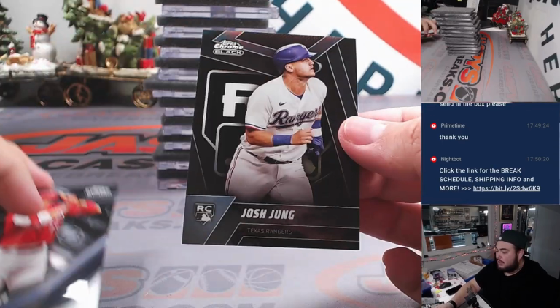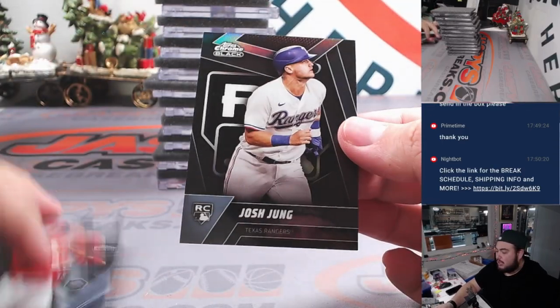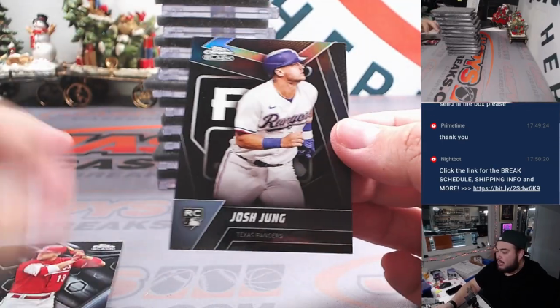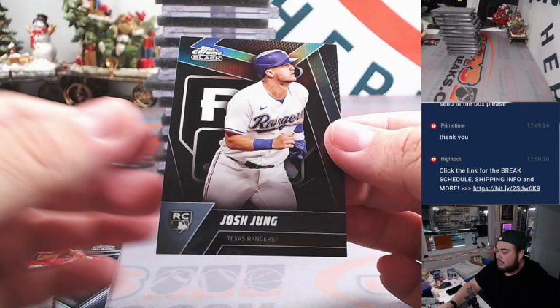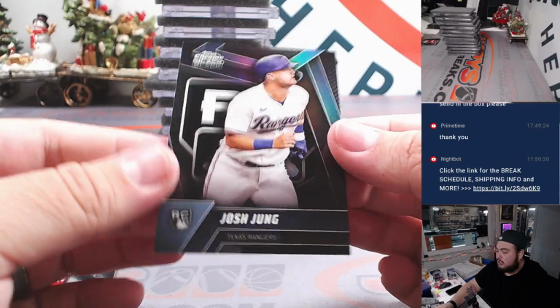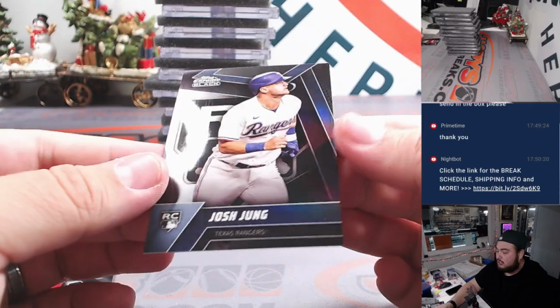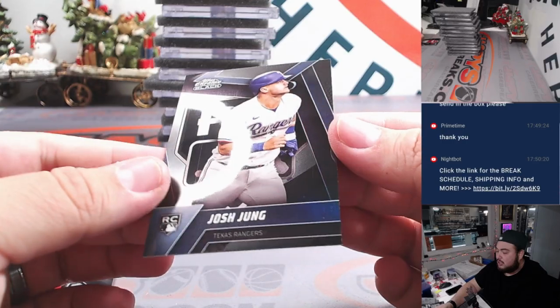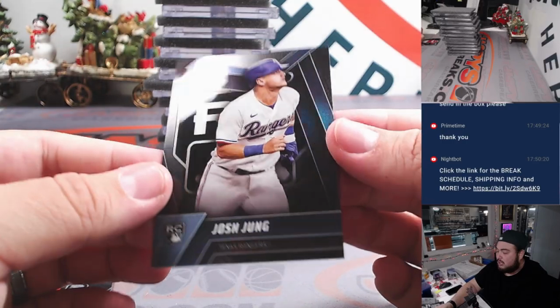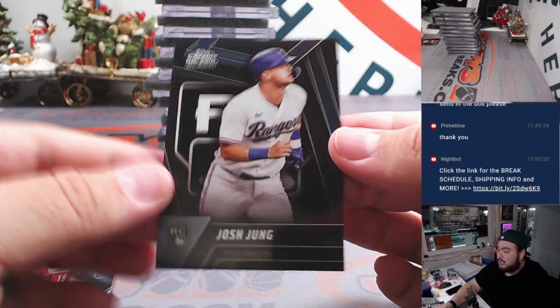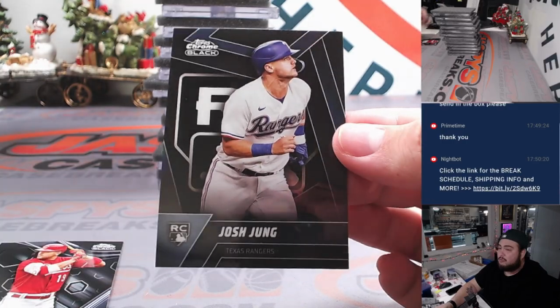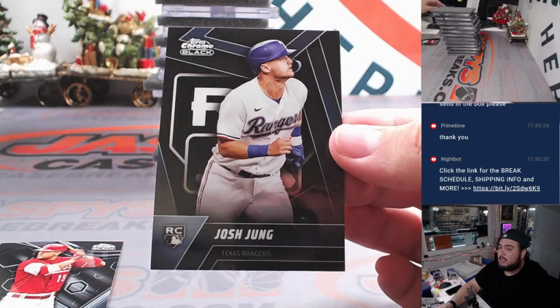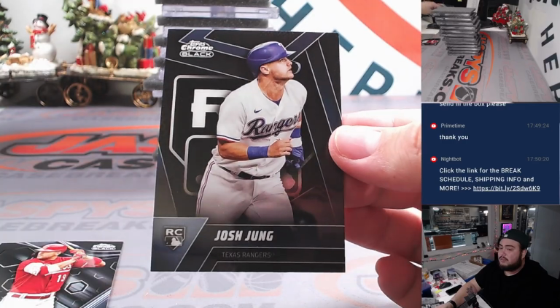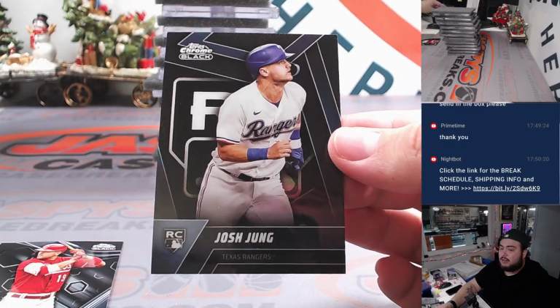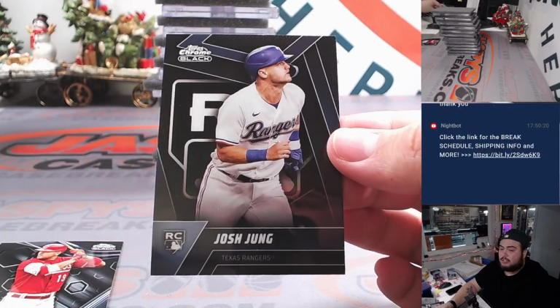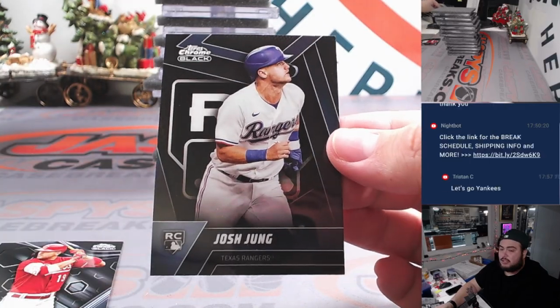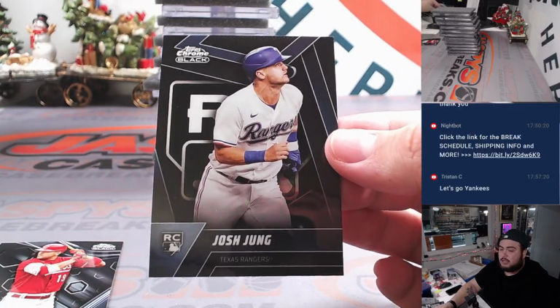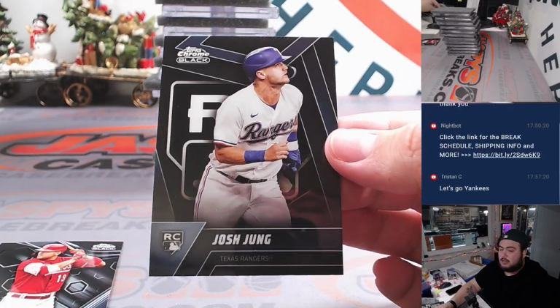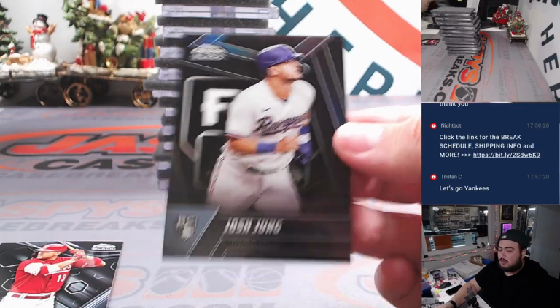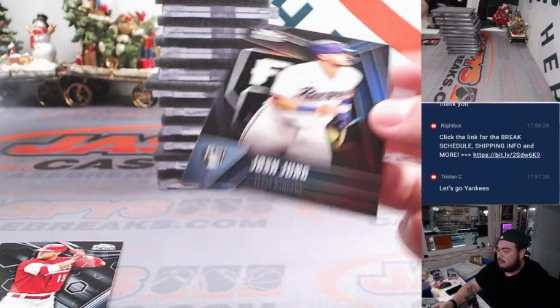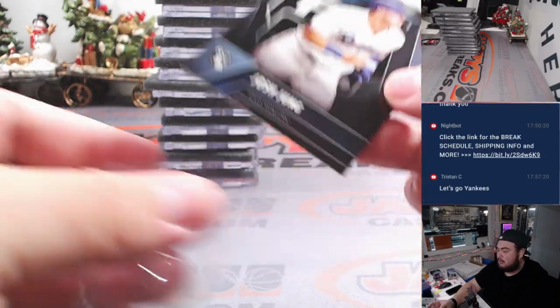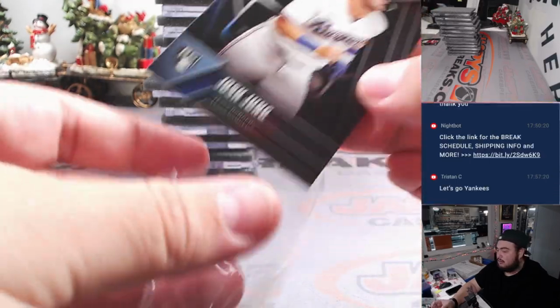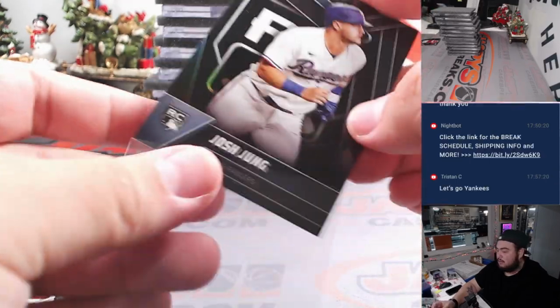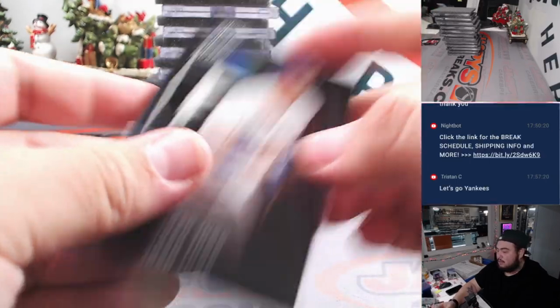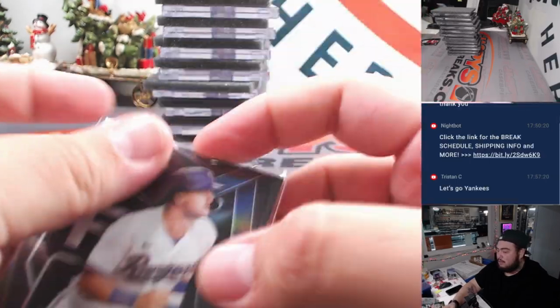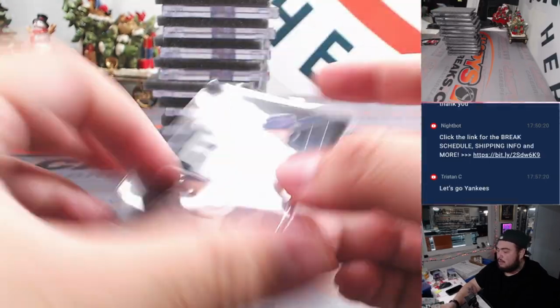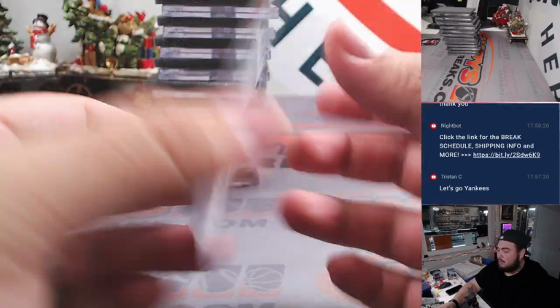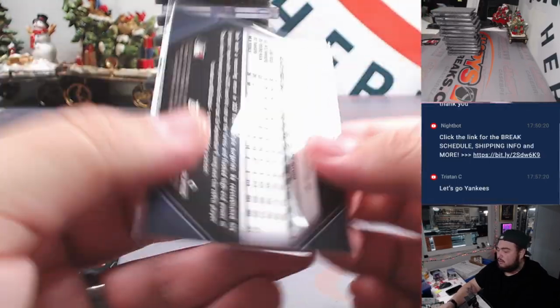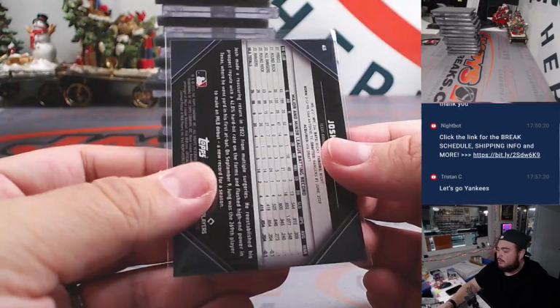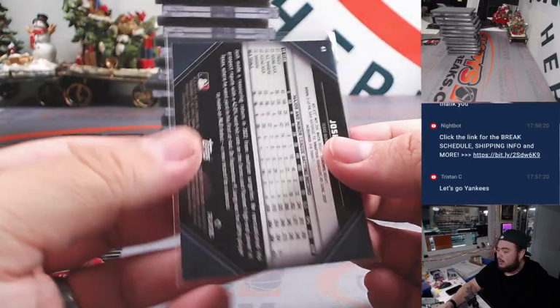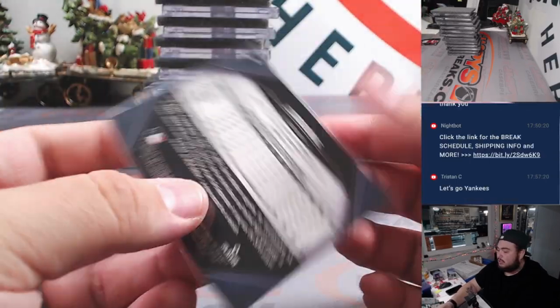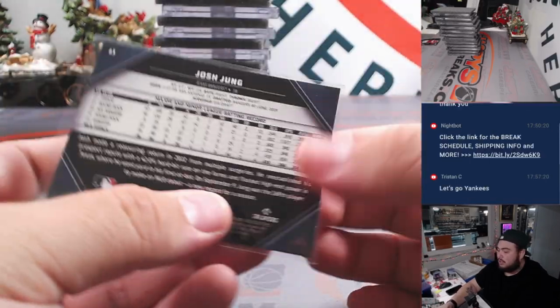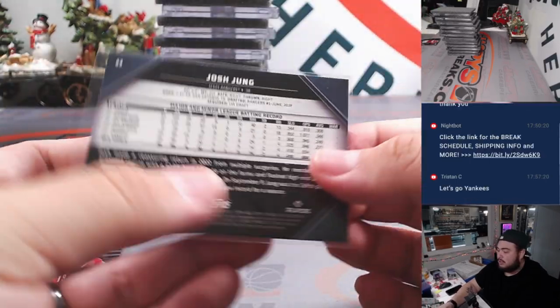And then a Josh Young — is that a rookie variation, I think? Rookie variation, I think.